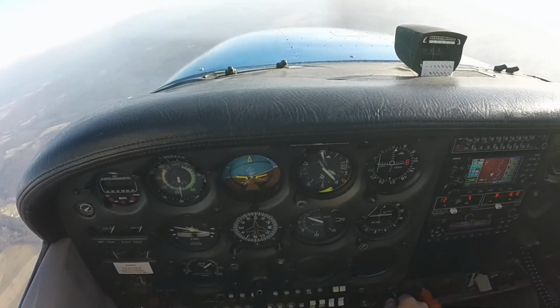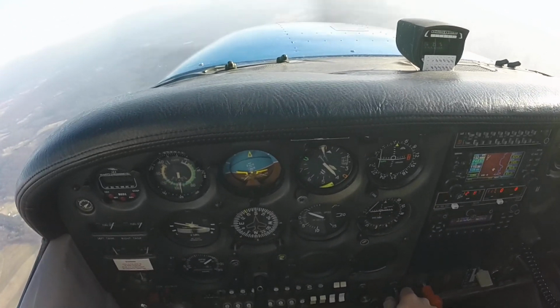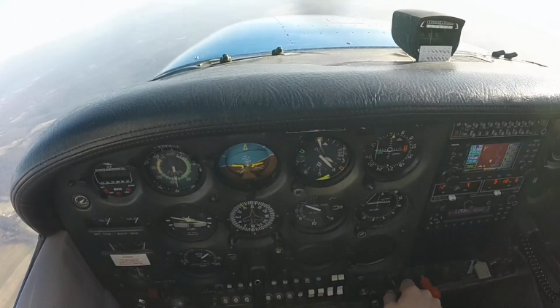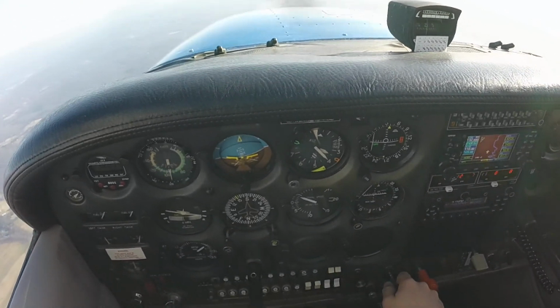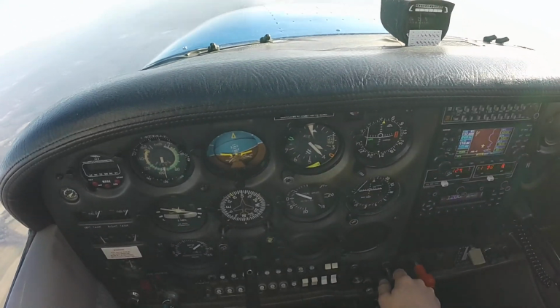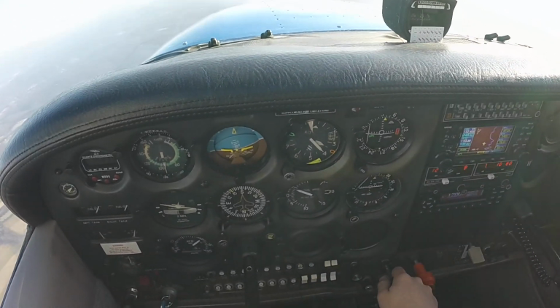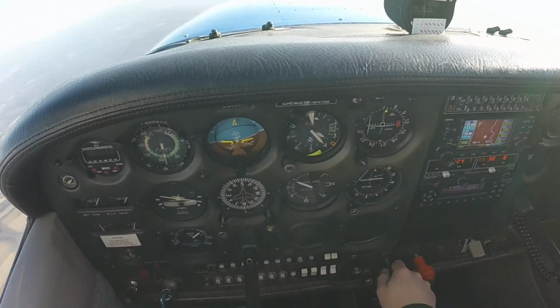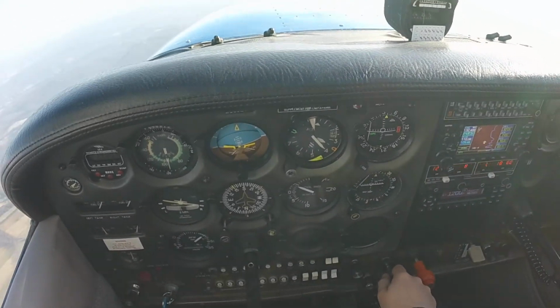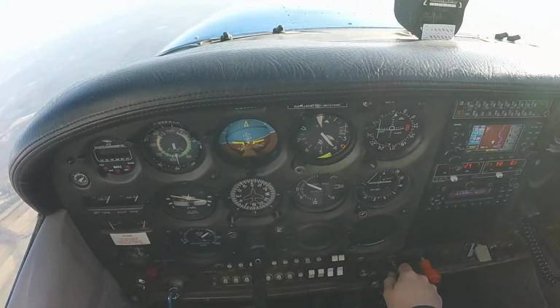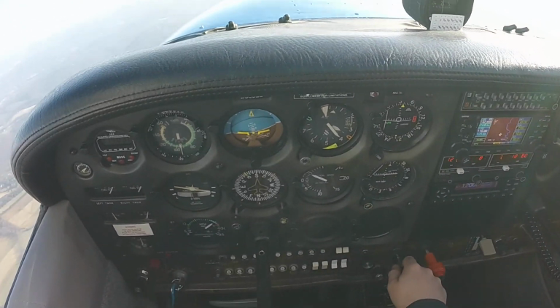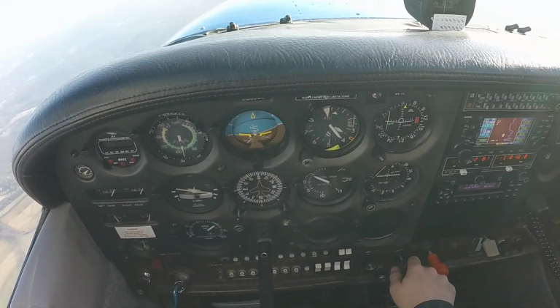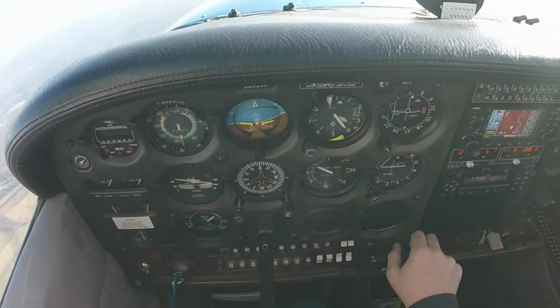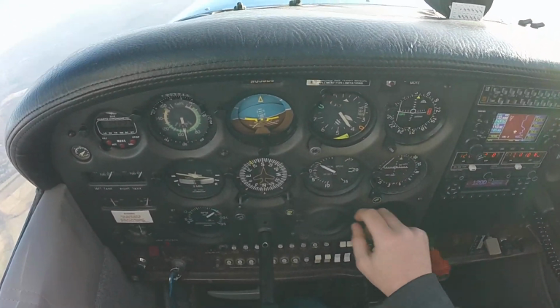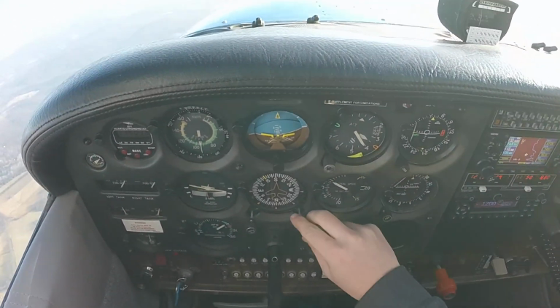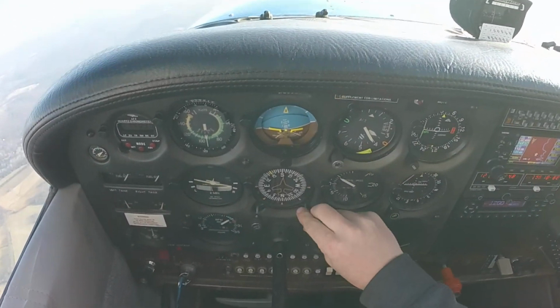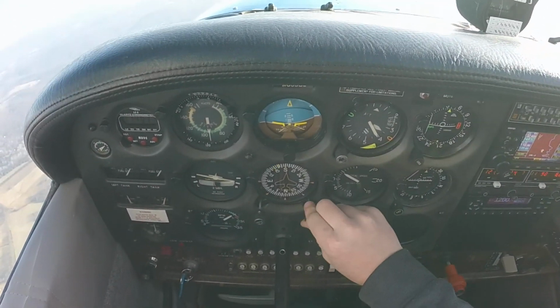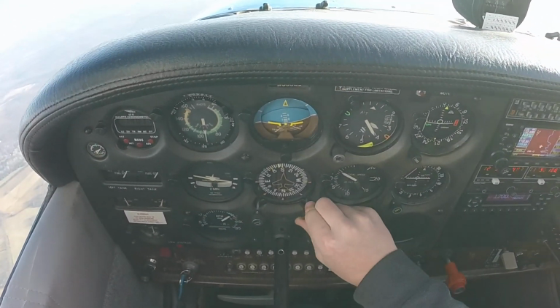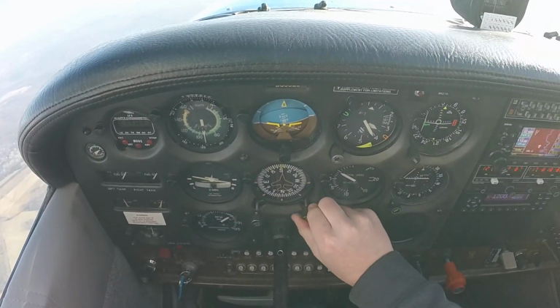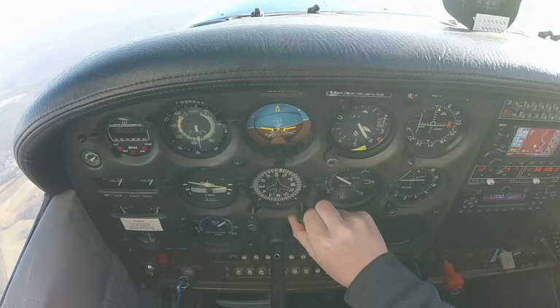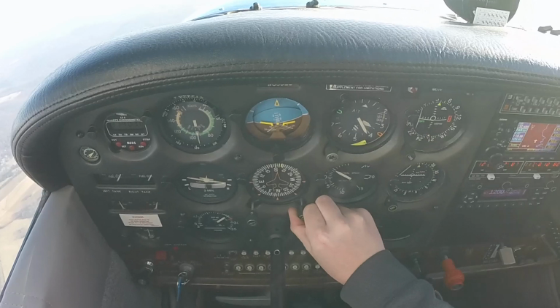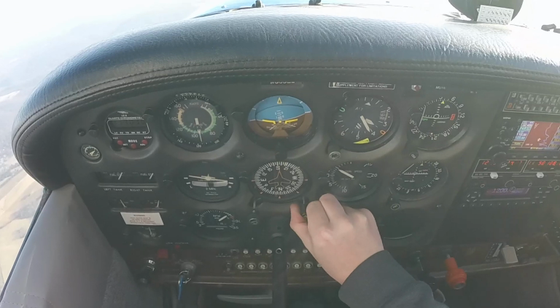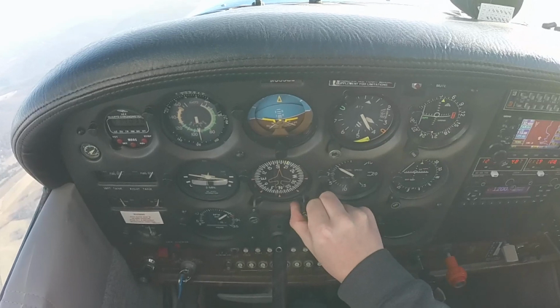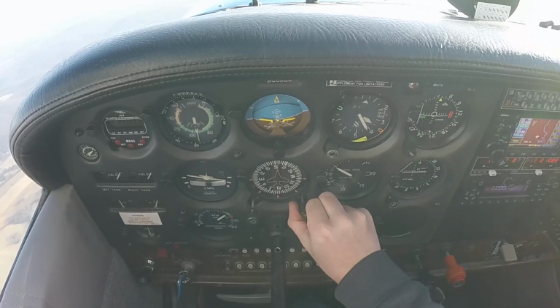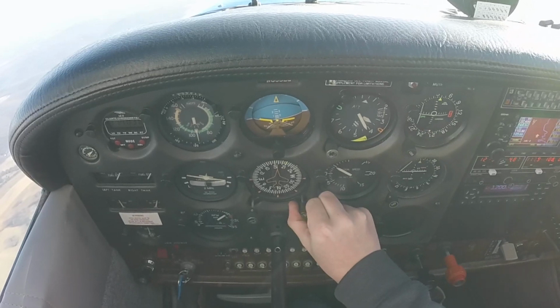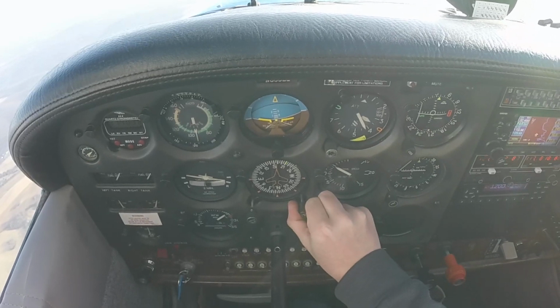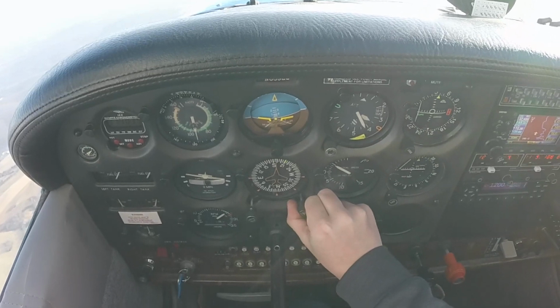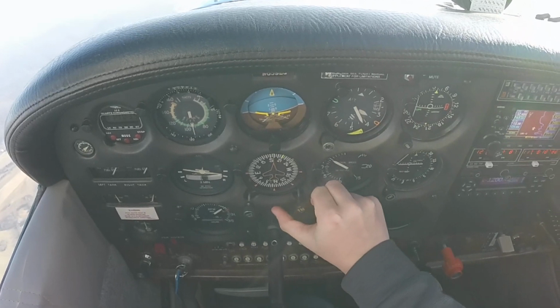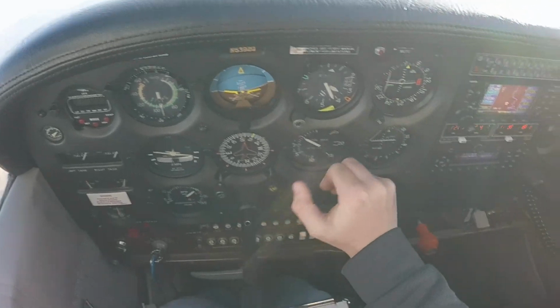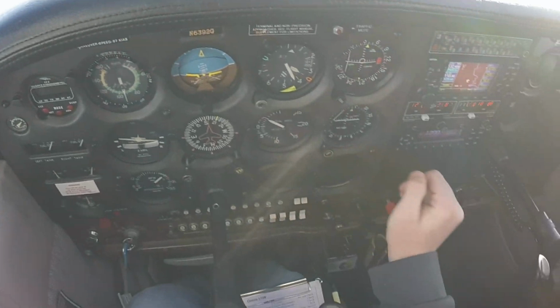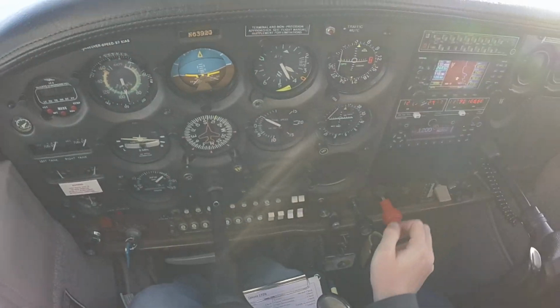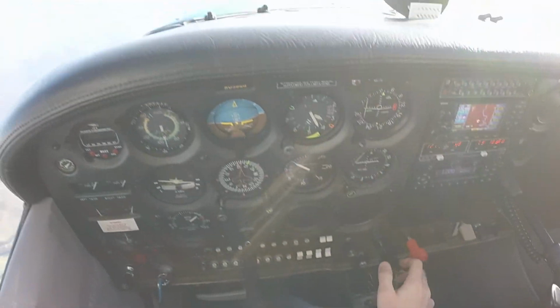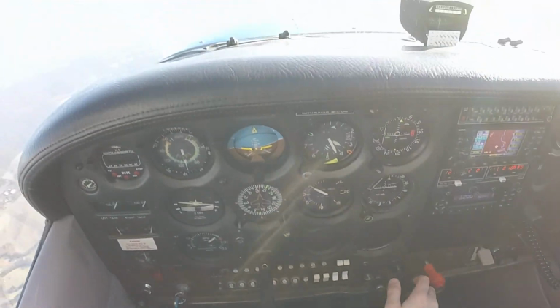Cutlass one nine Victor, runway one two, taxi via Bravo. One two, taxi via Bravo, taxi via one nine Victor.